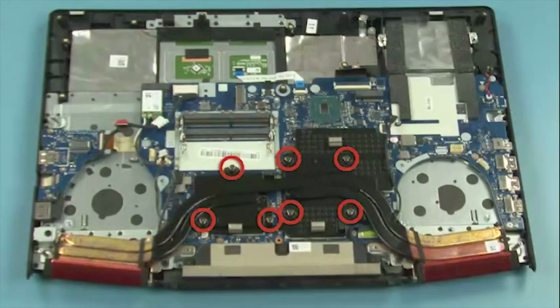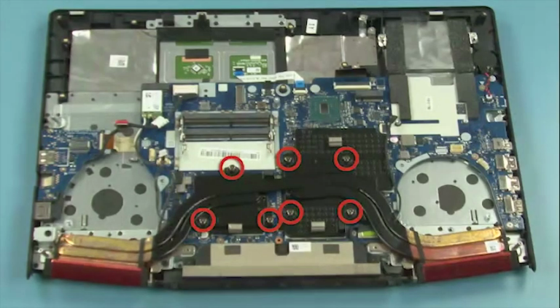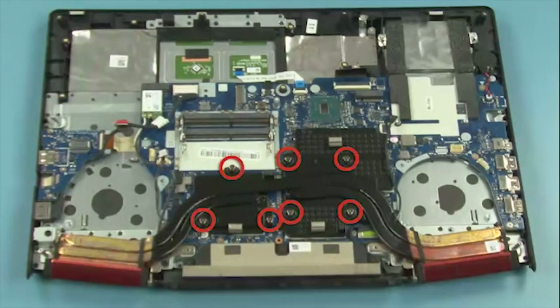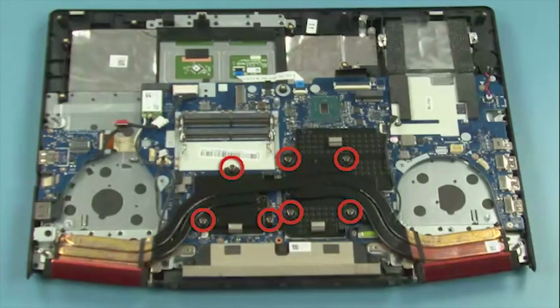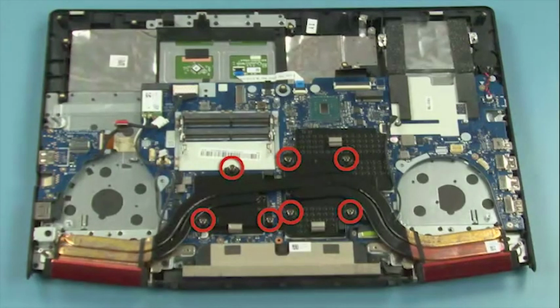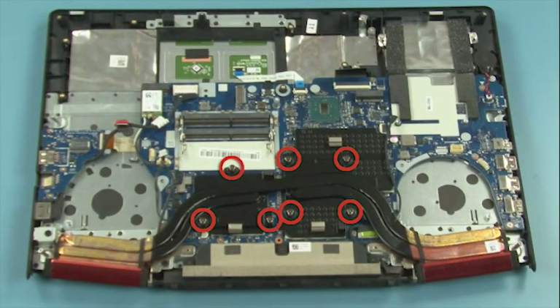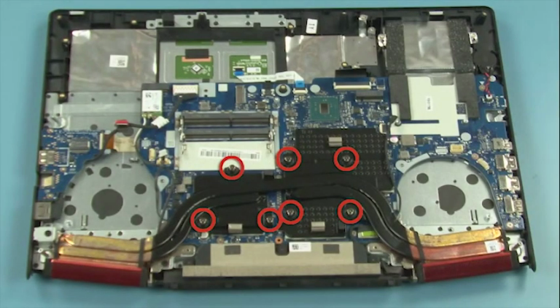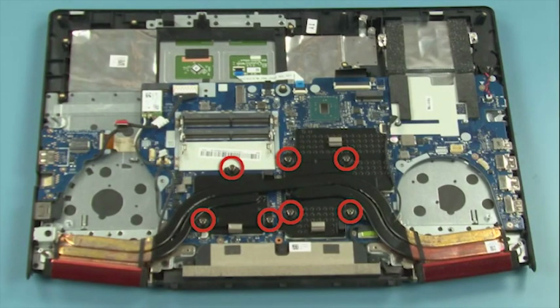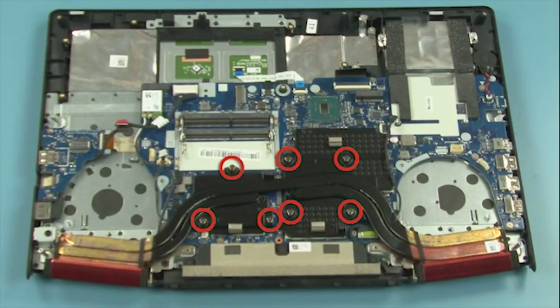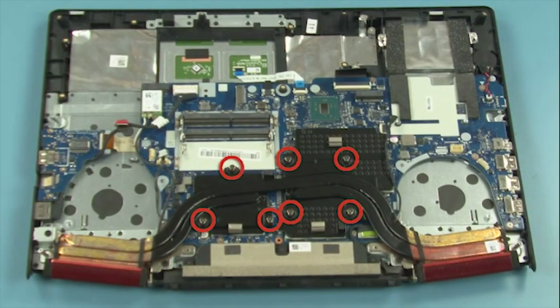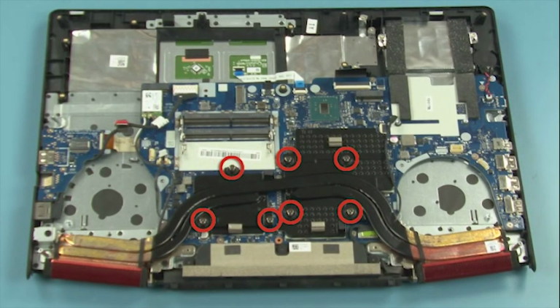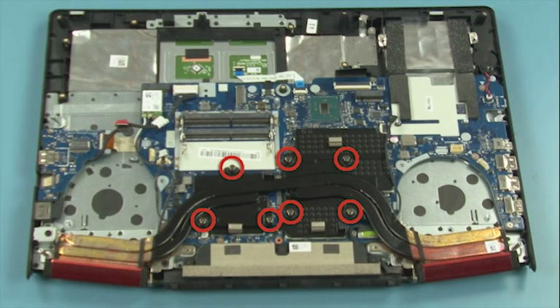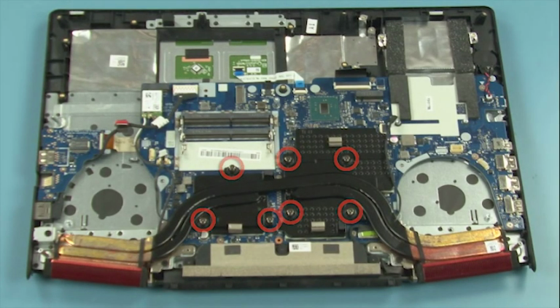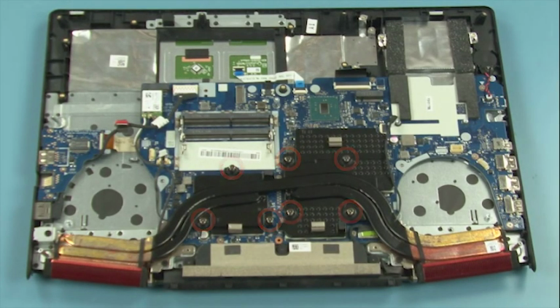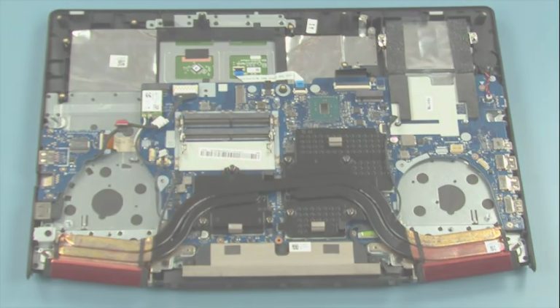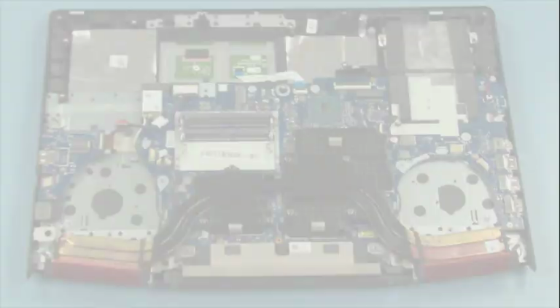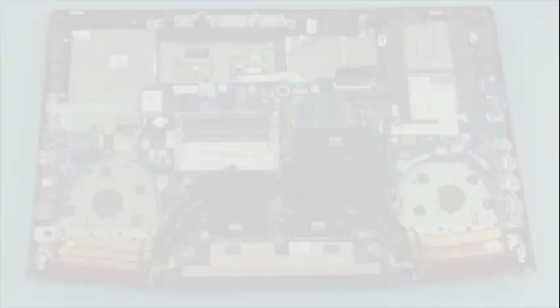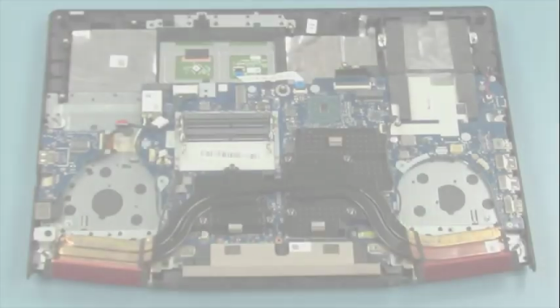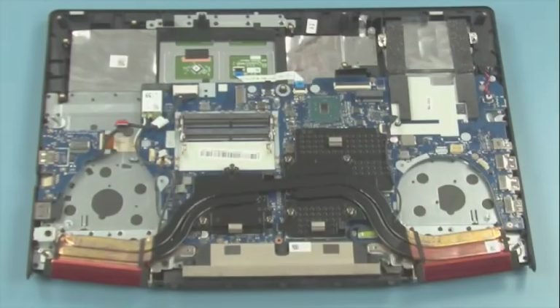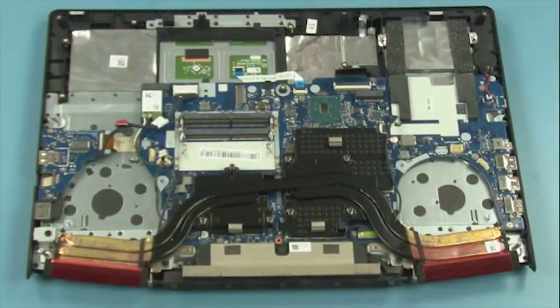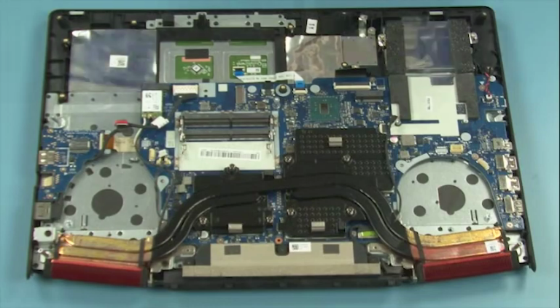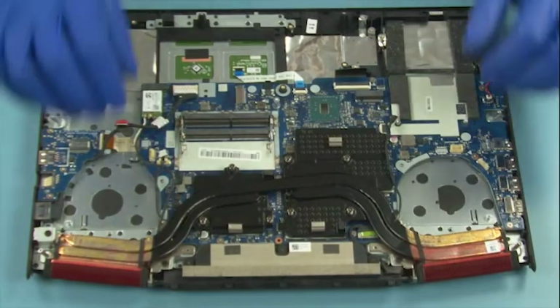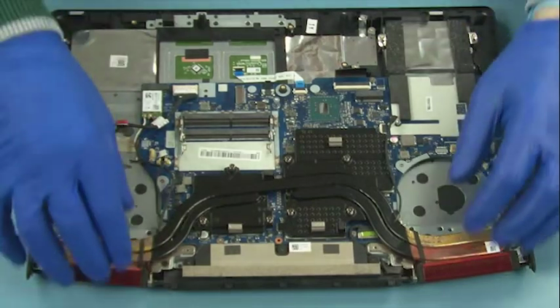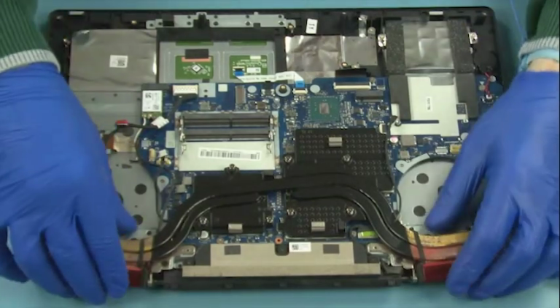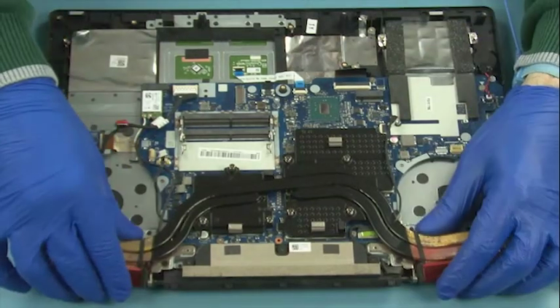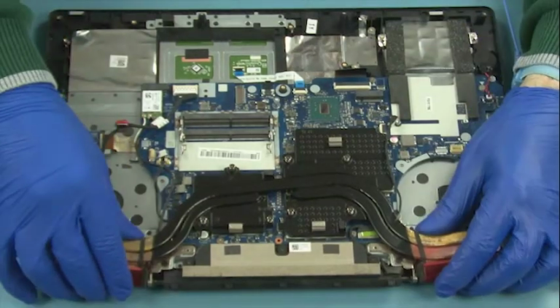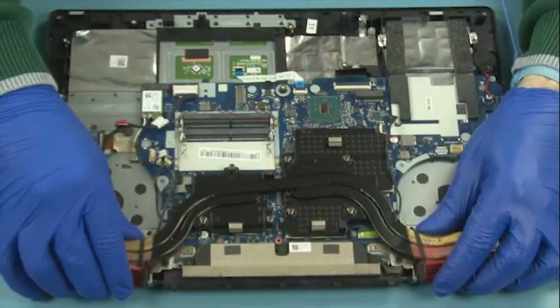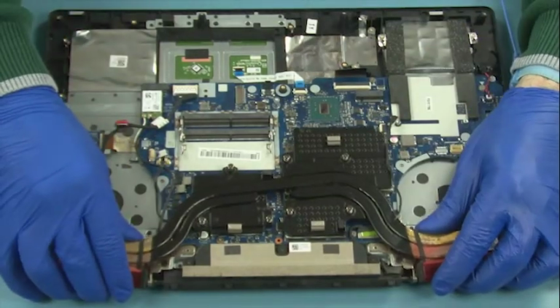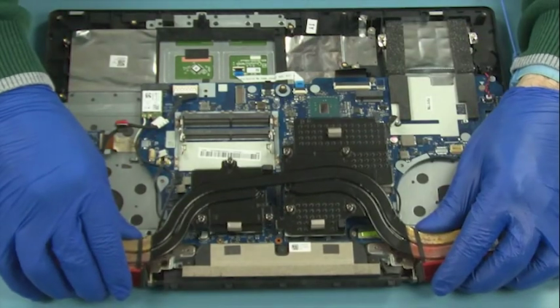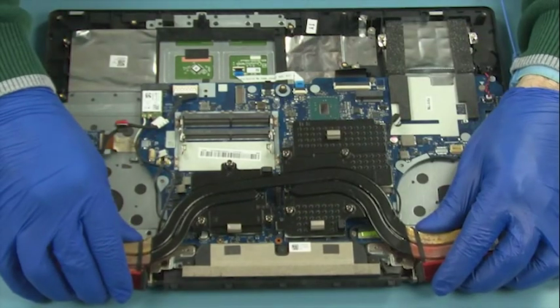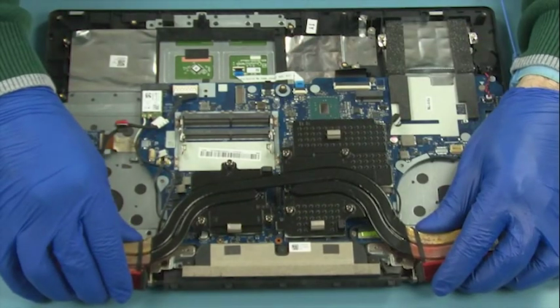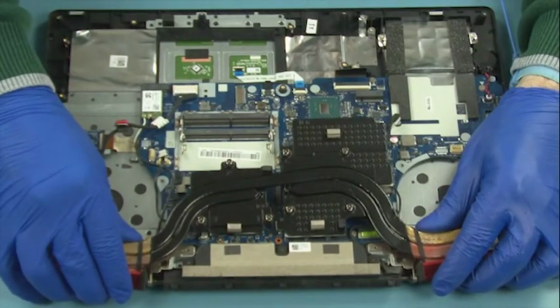Loosen 7 captive screws, lift up to remove the heat sink.